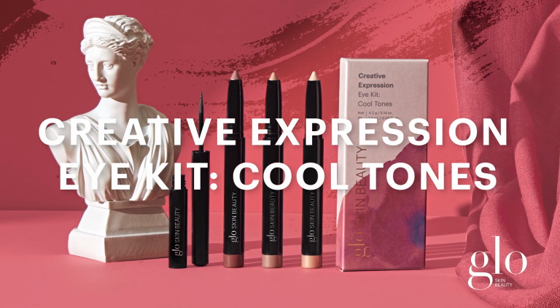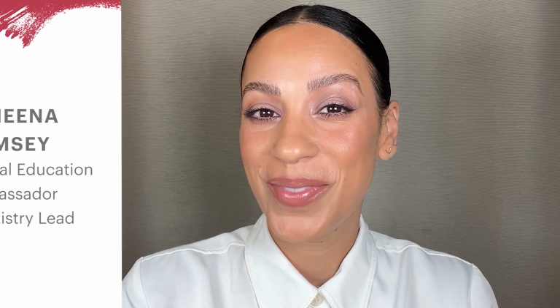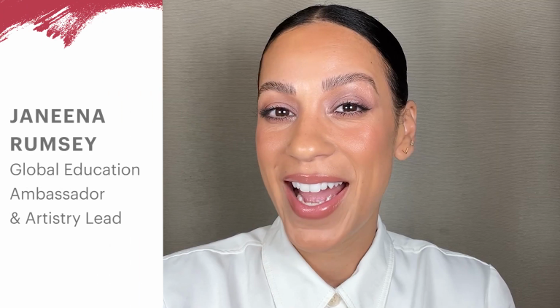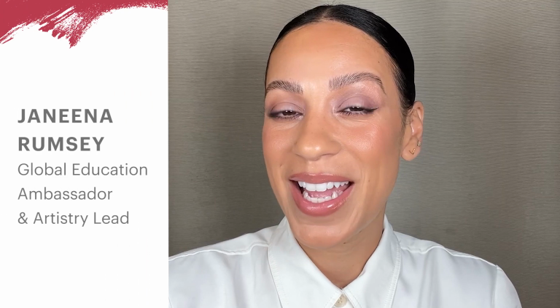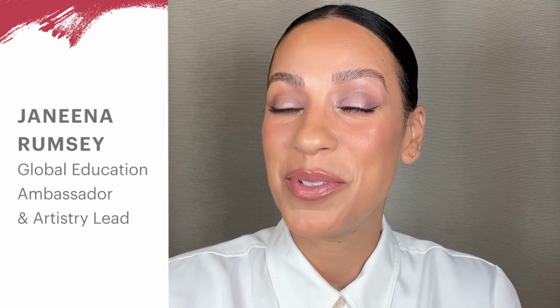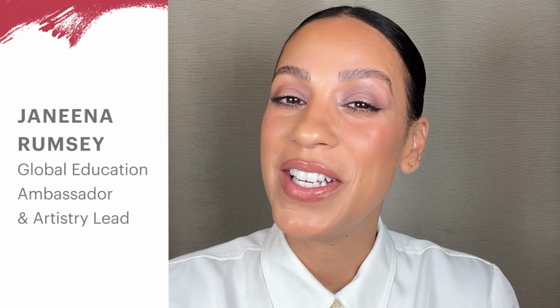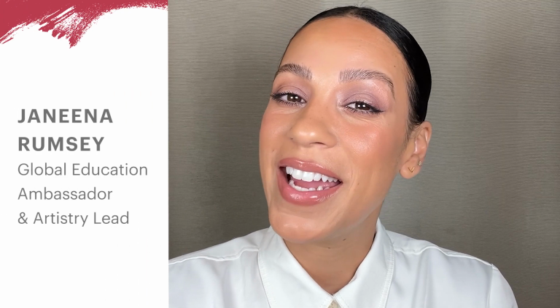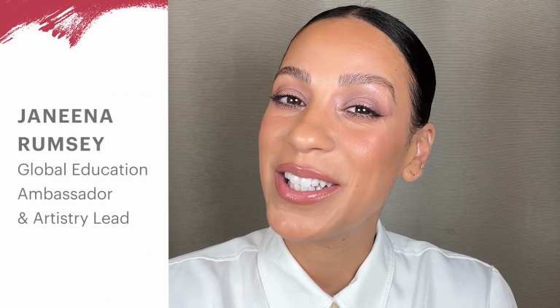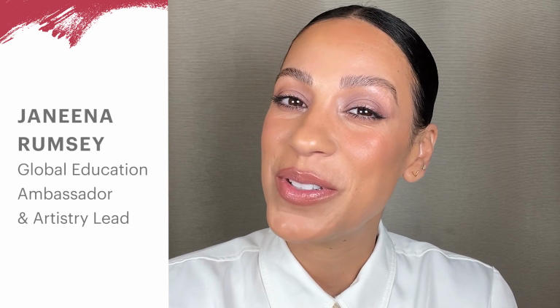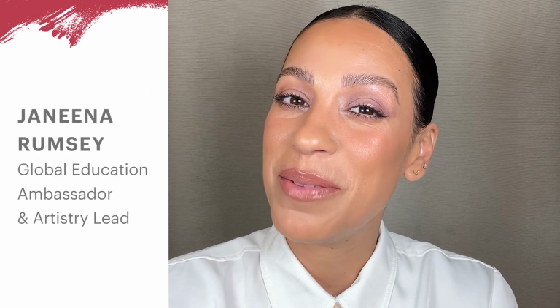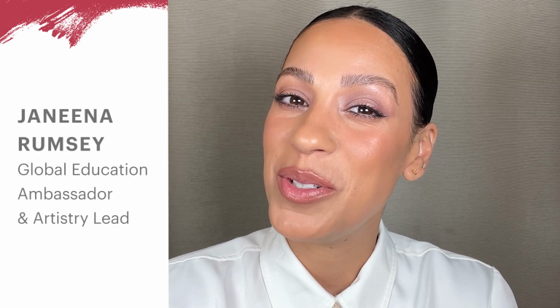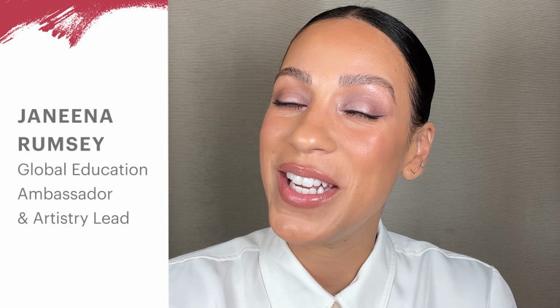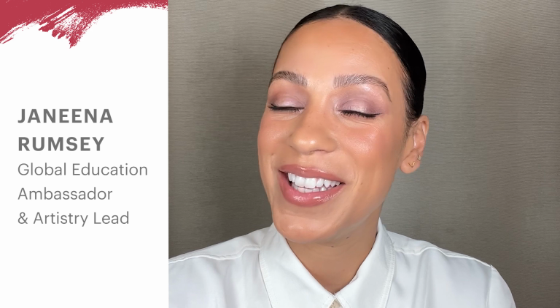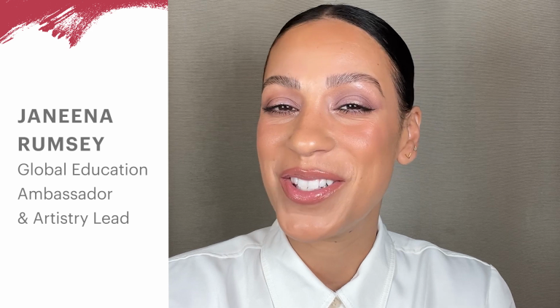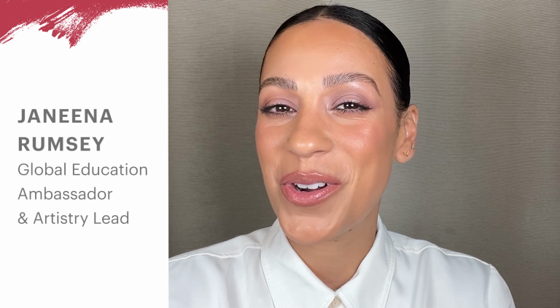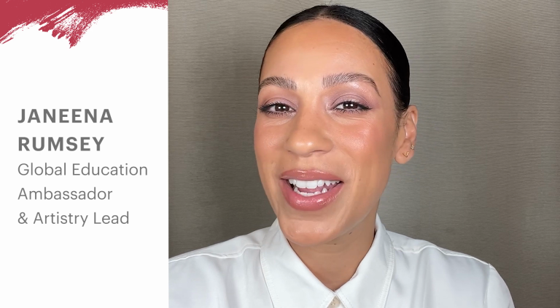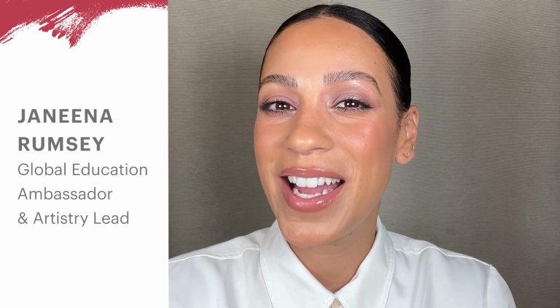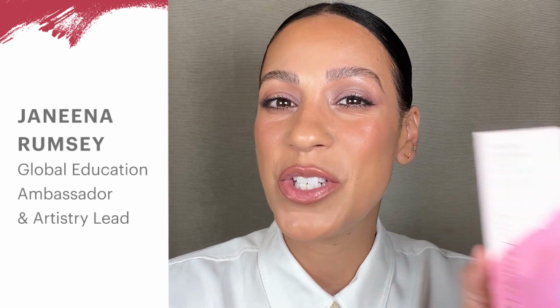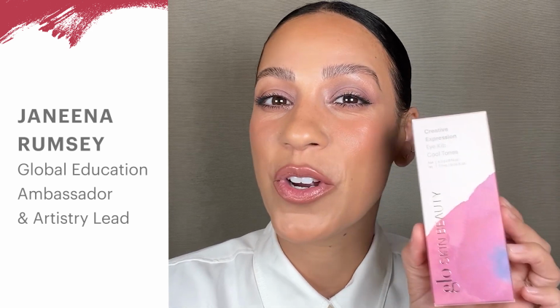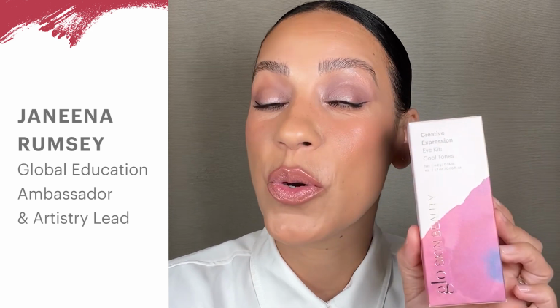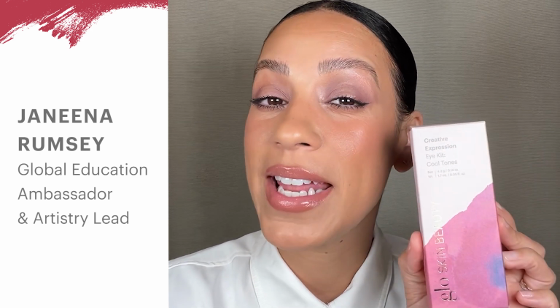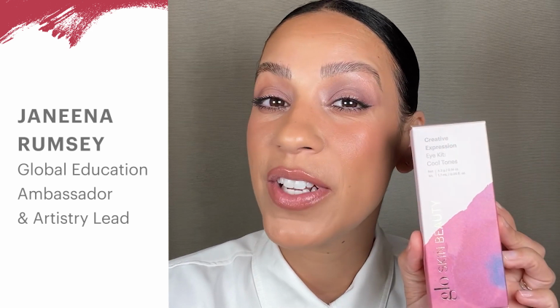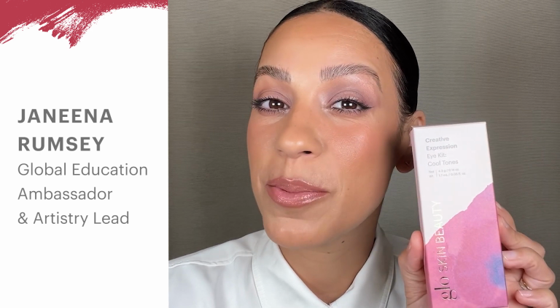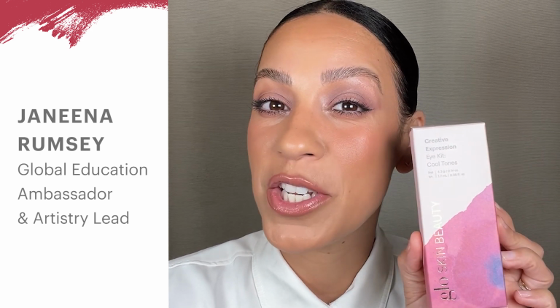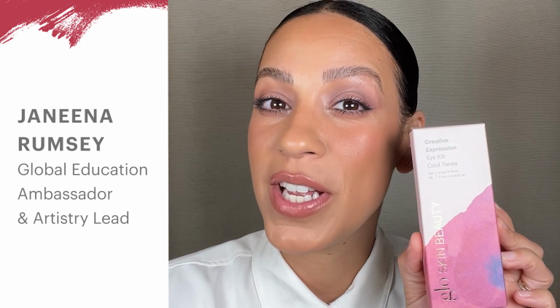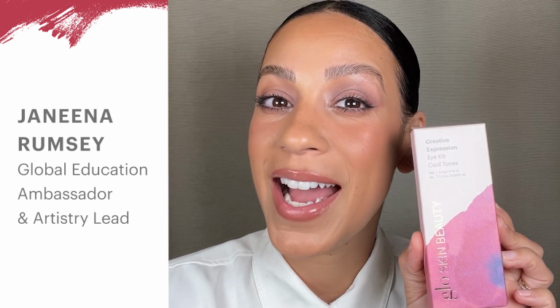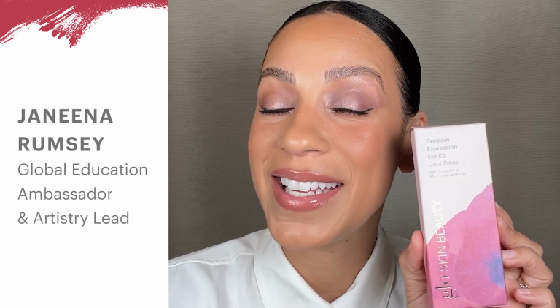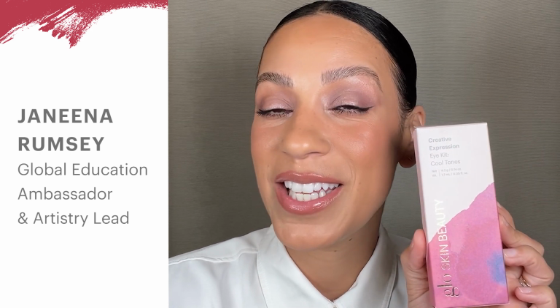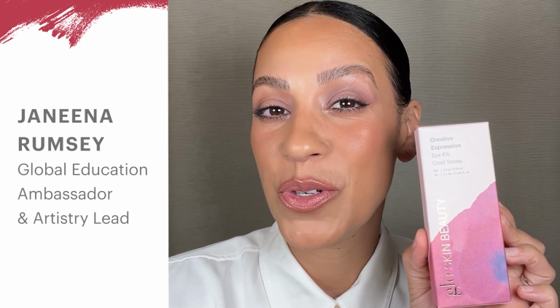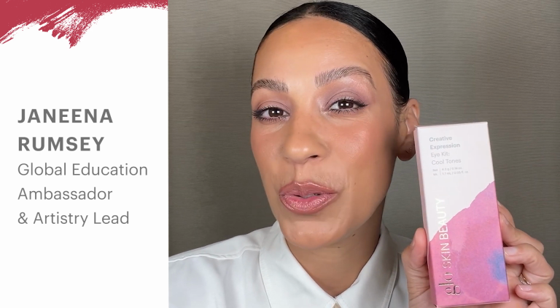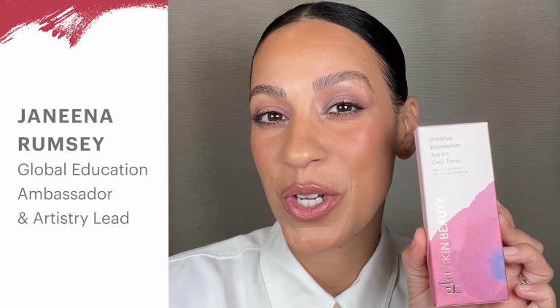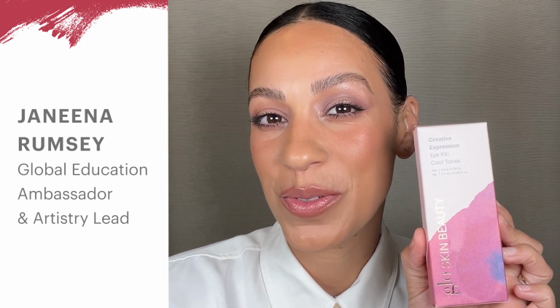Hi, I'm Janina at Glow Skin Beauty and this is a quick guide to our Creative Expression Eye Kit Cool Tones.